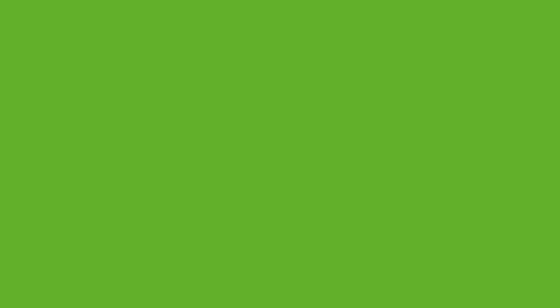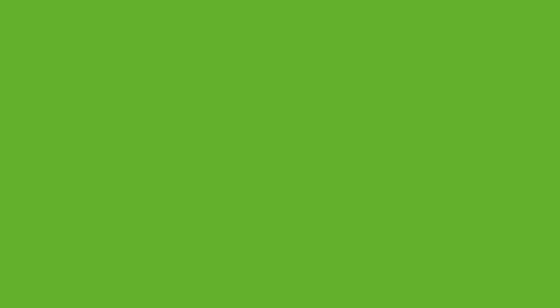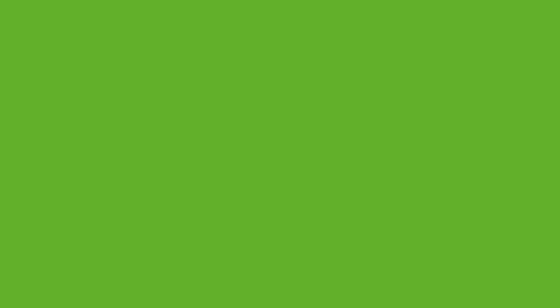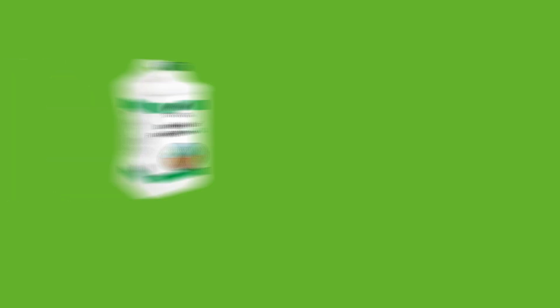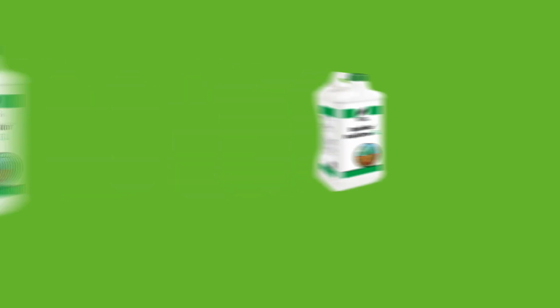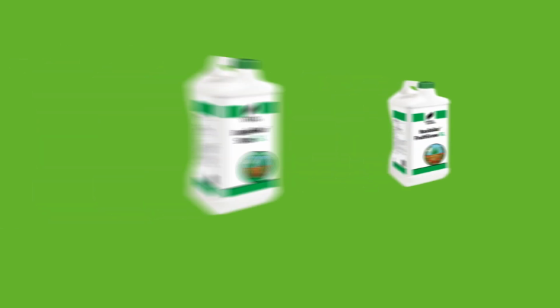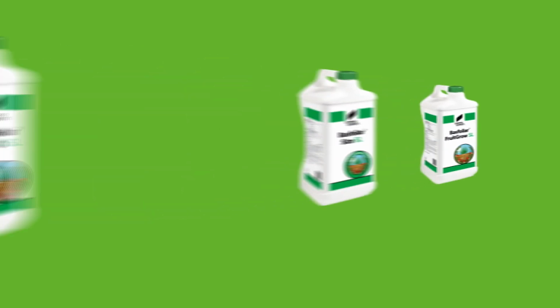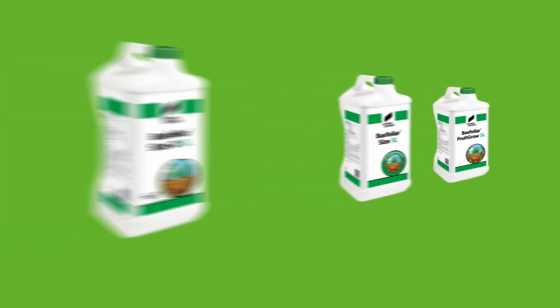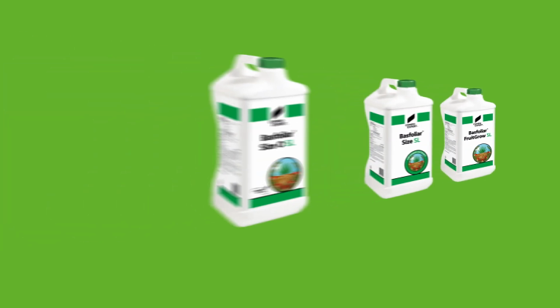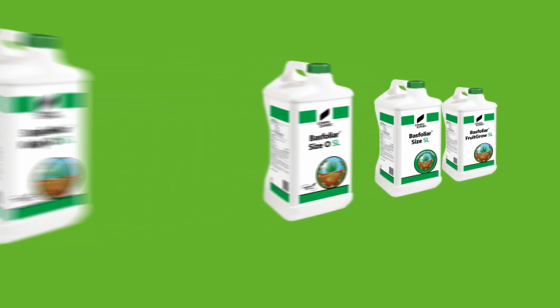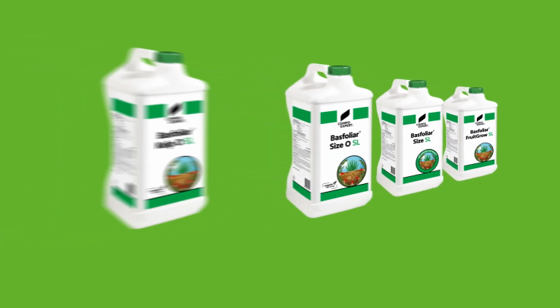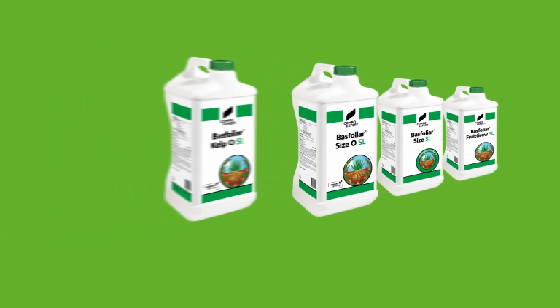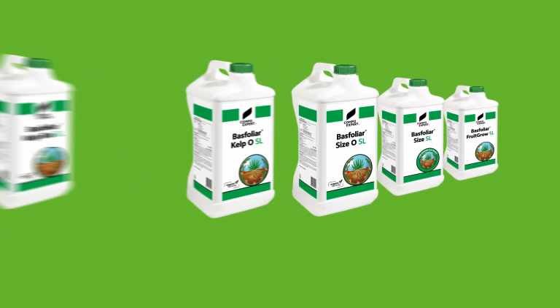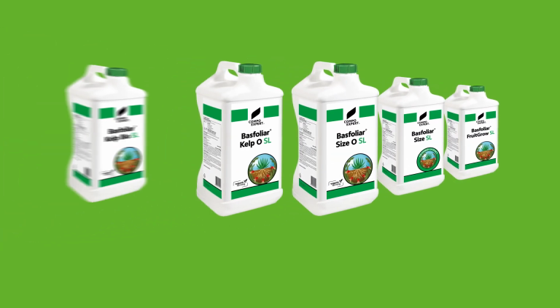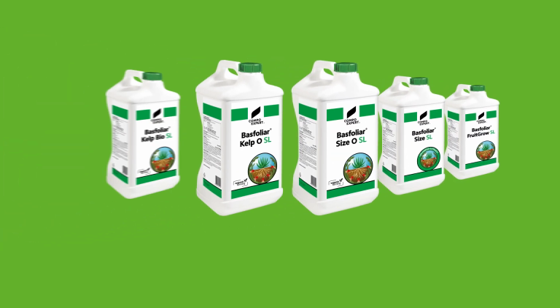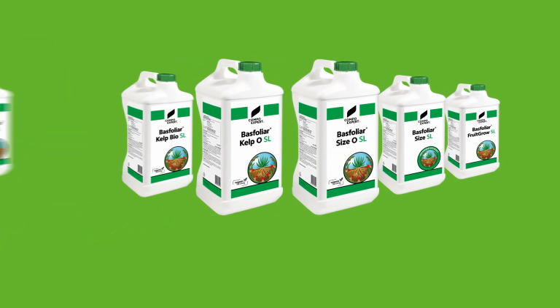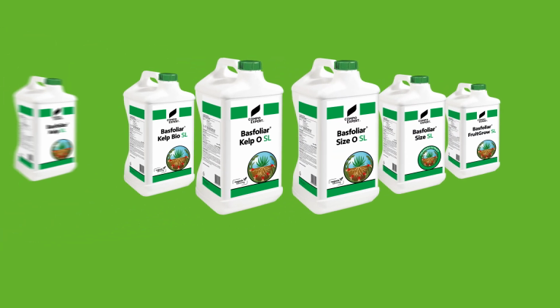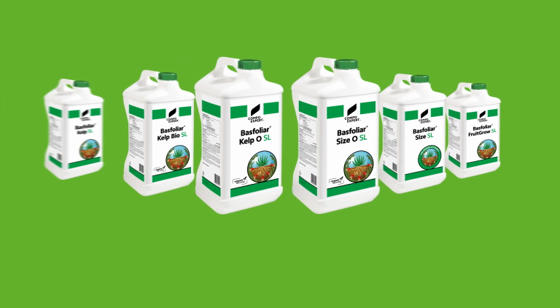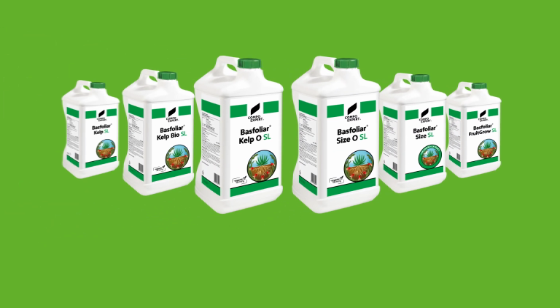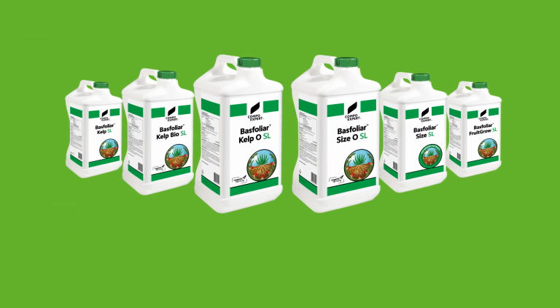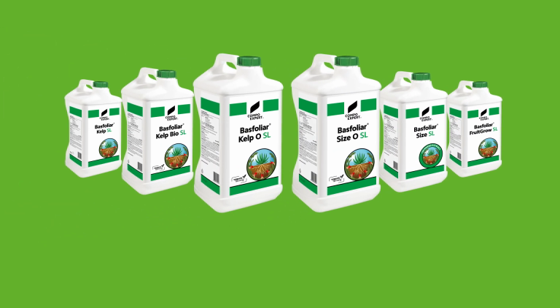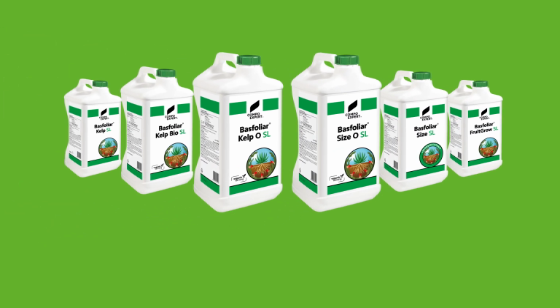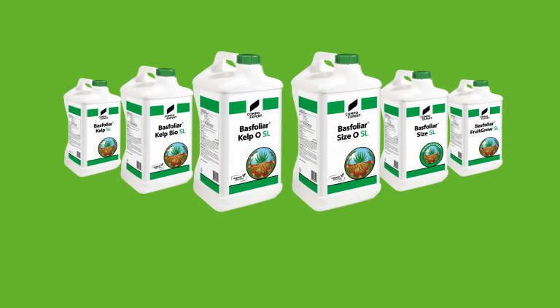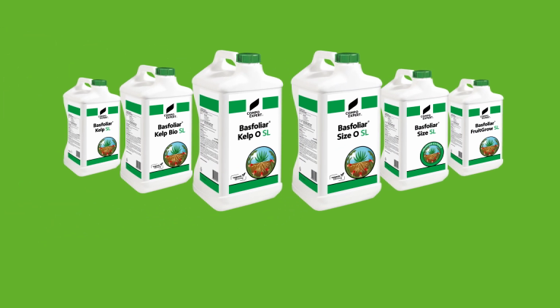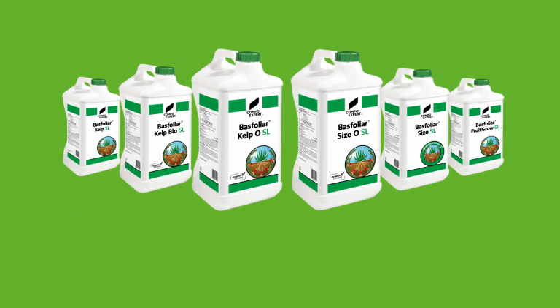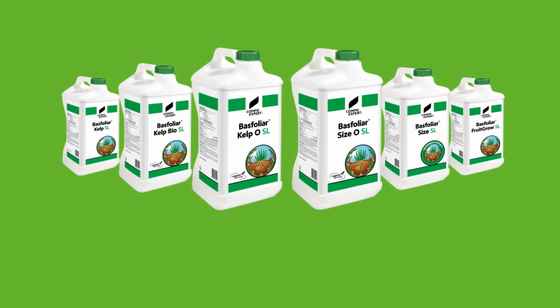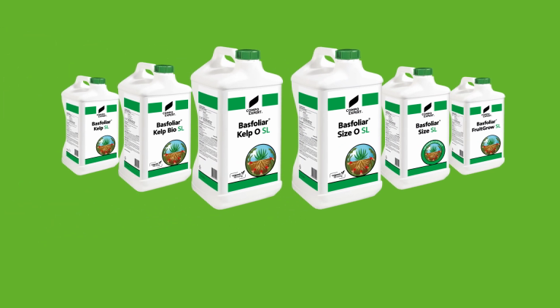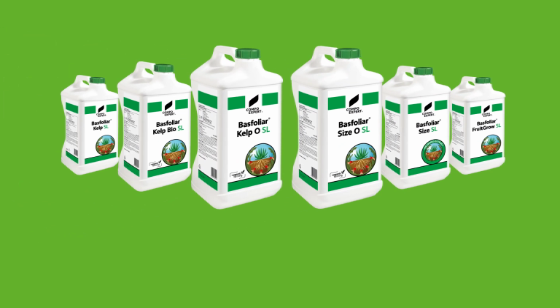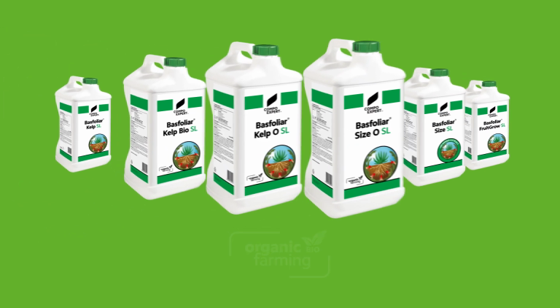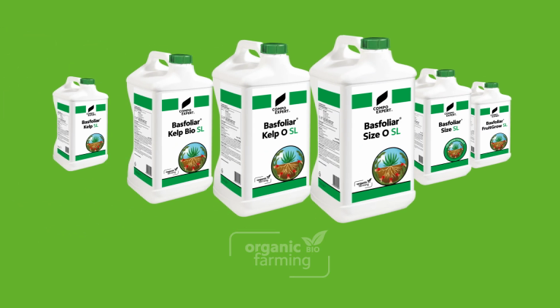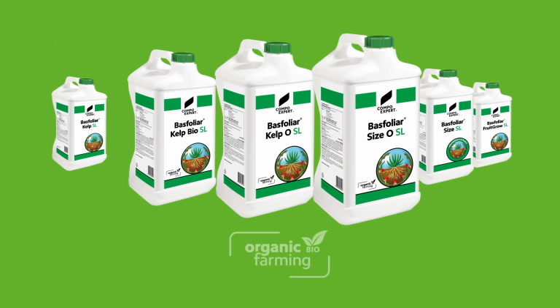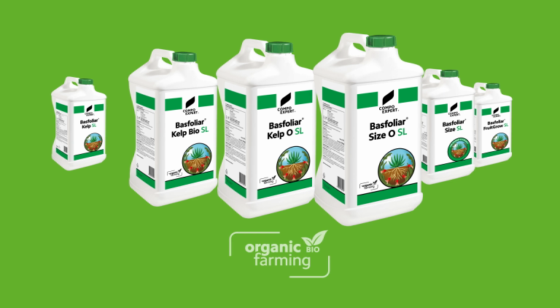Compo Expert can offer a wide range of products based on Ecklonia Maxima, also available for organic farming.